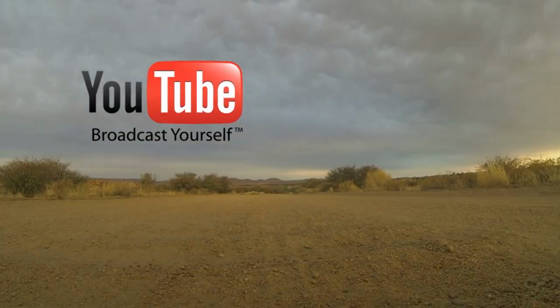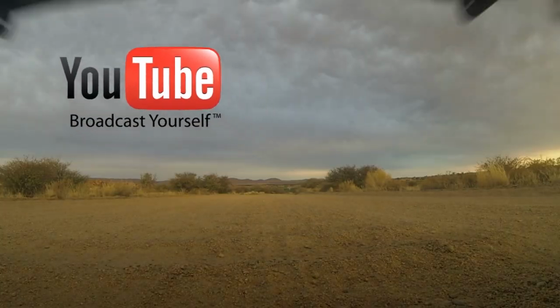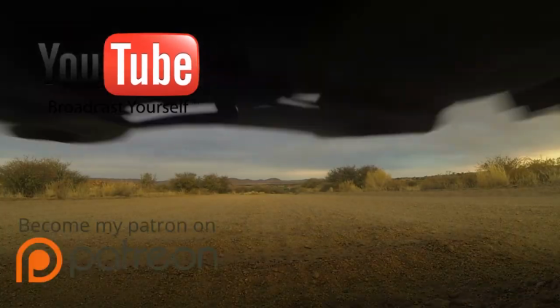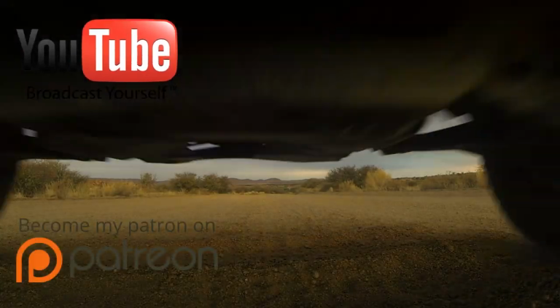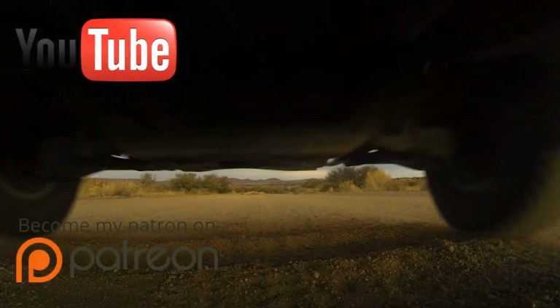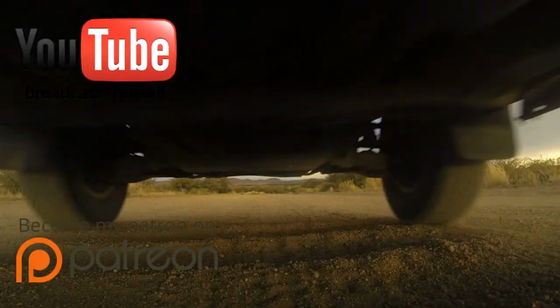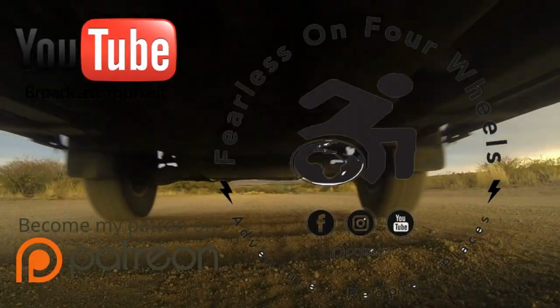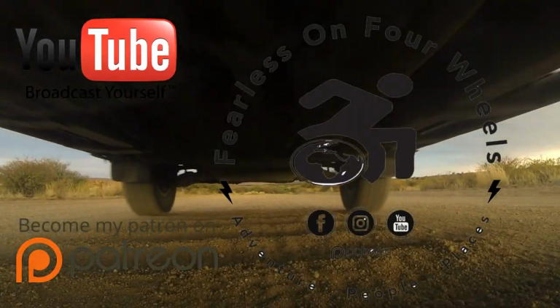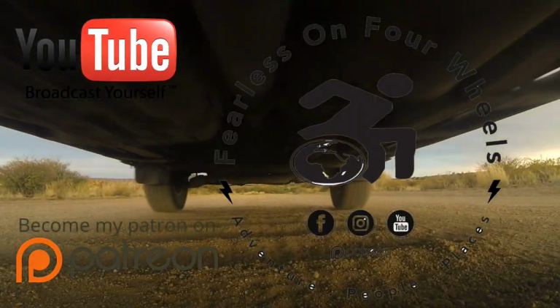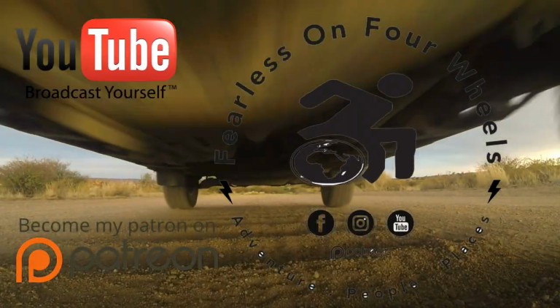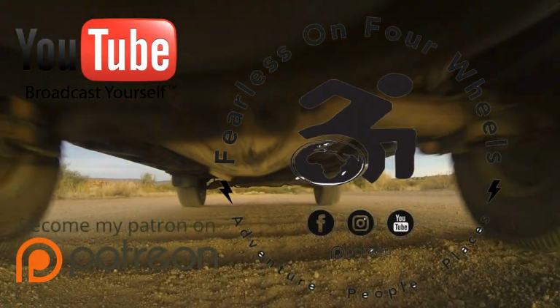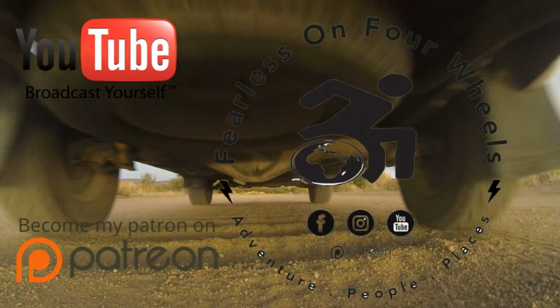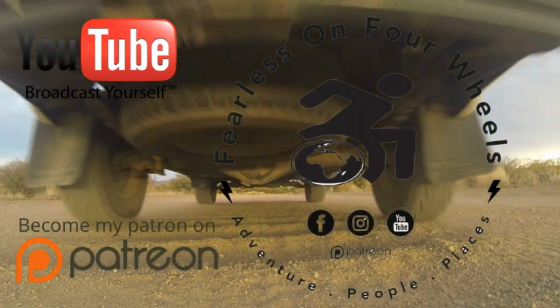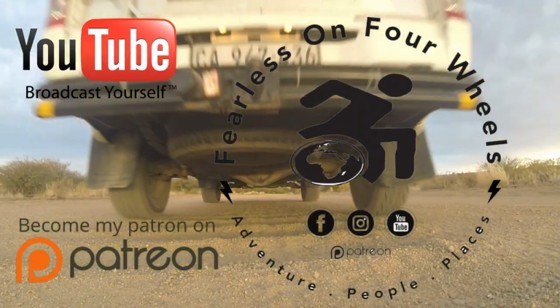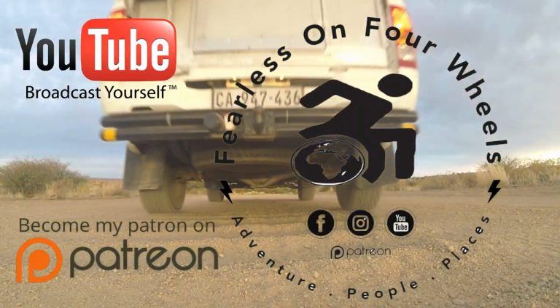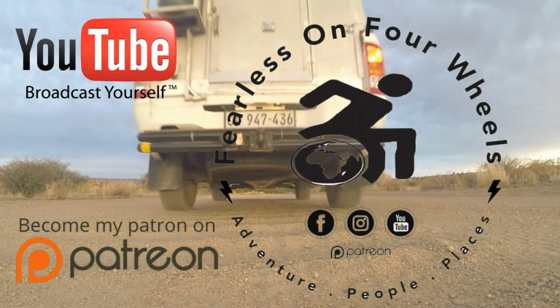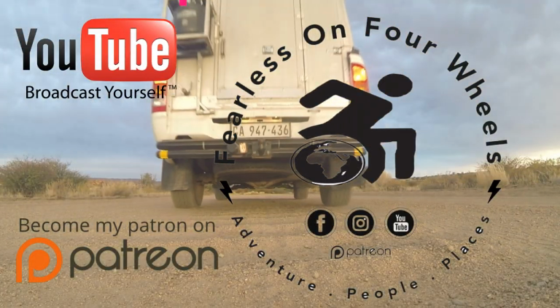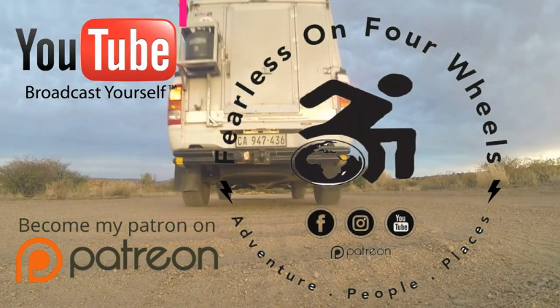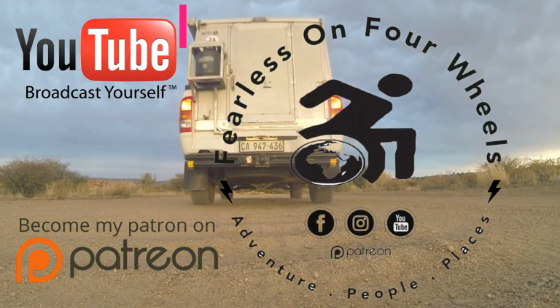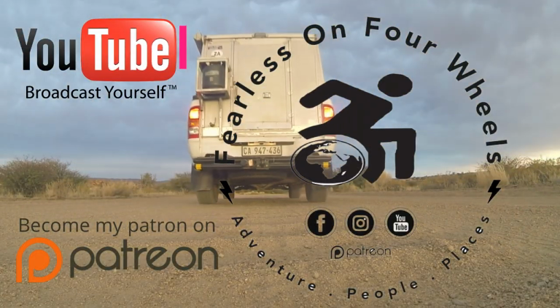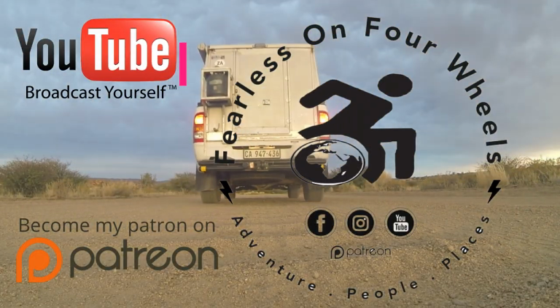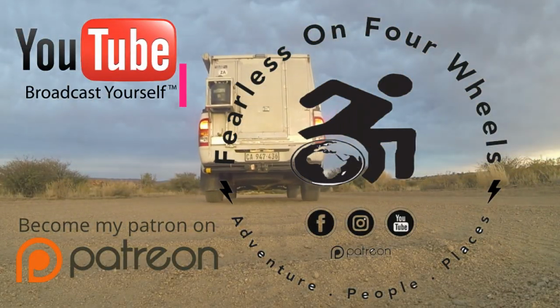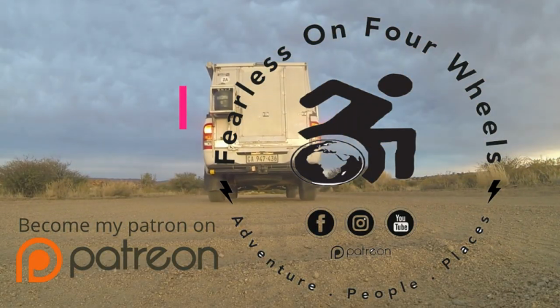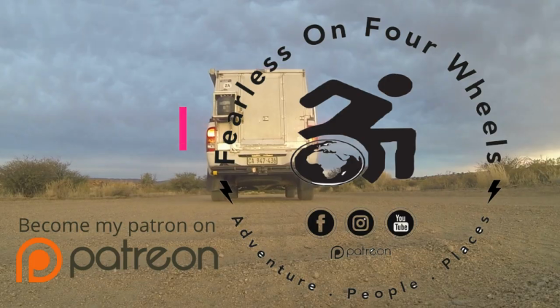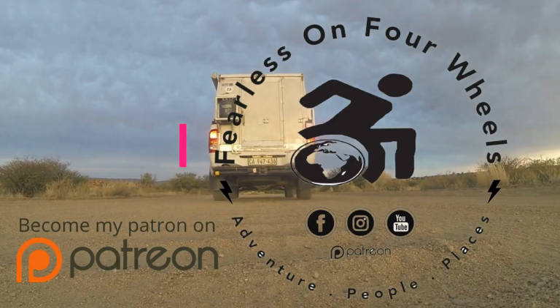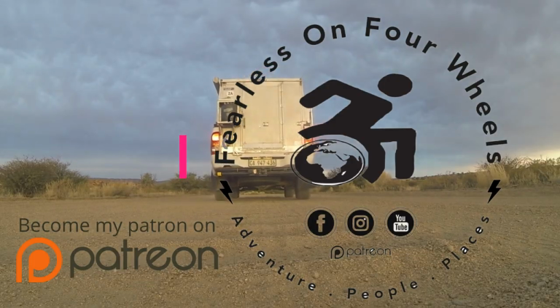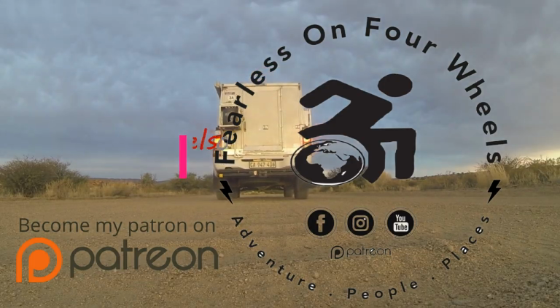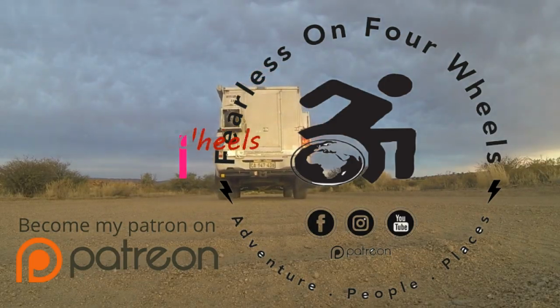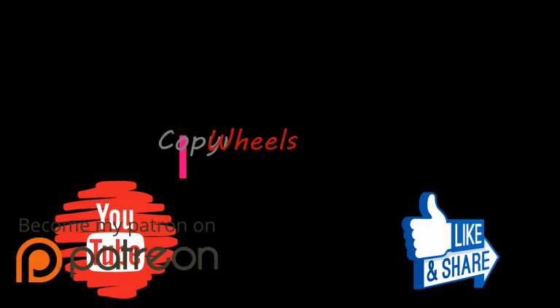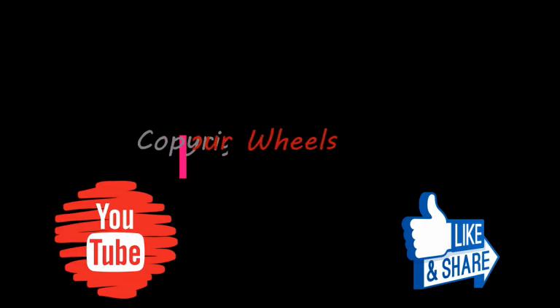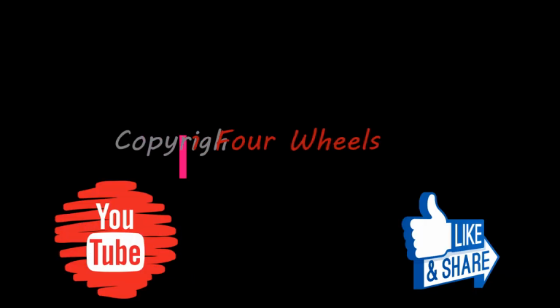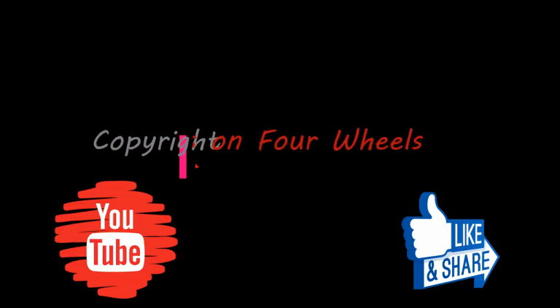Please remember to hit that subscribe button and support us on Patreon.